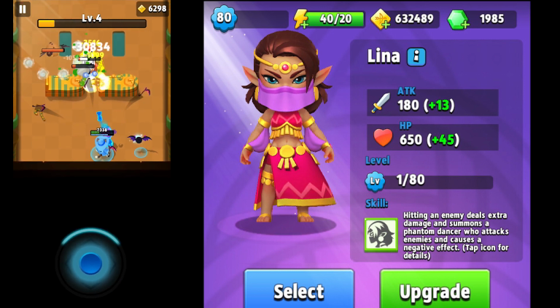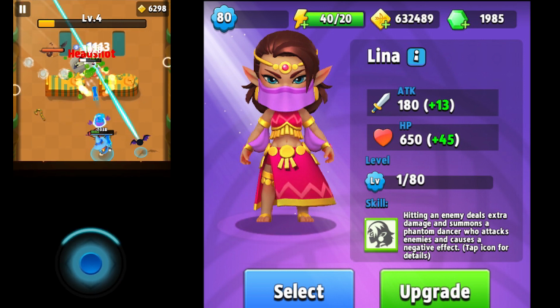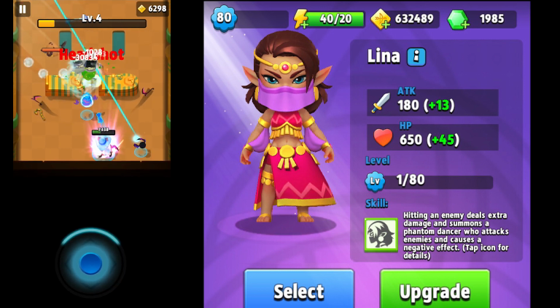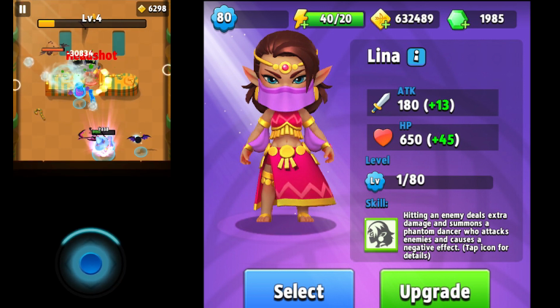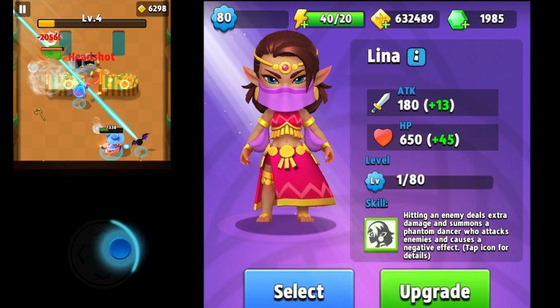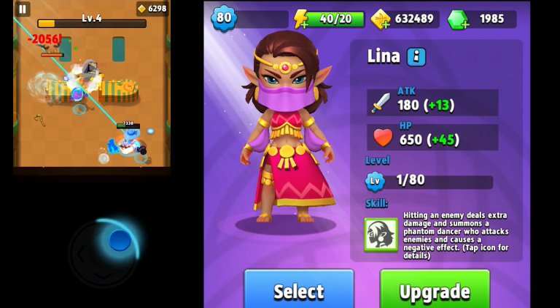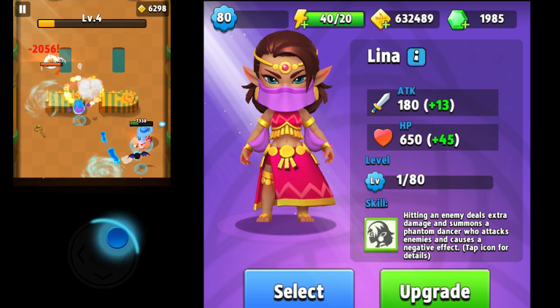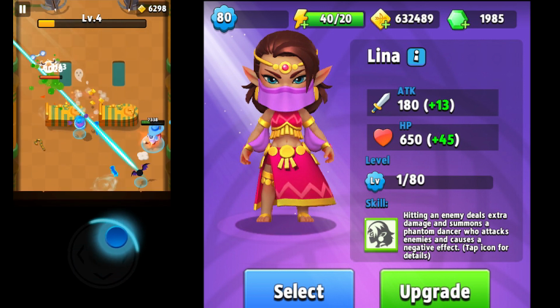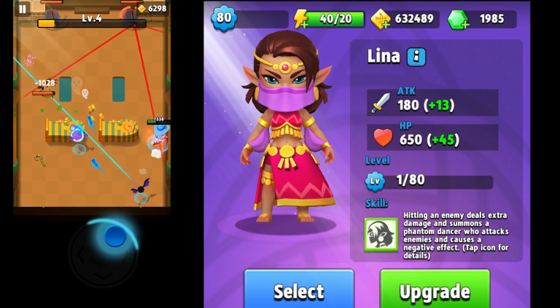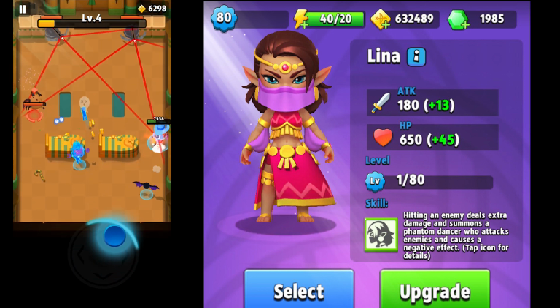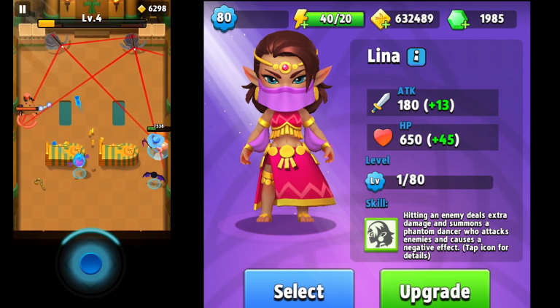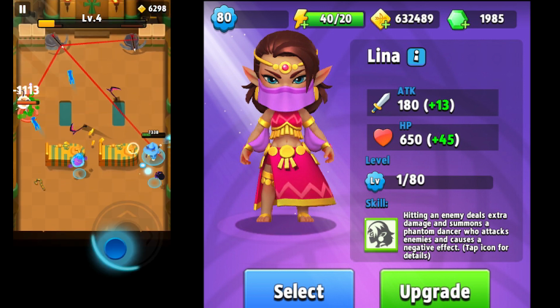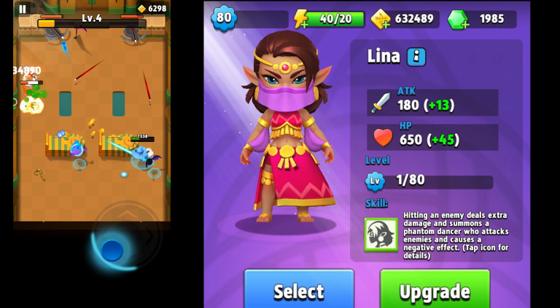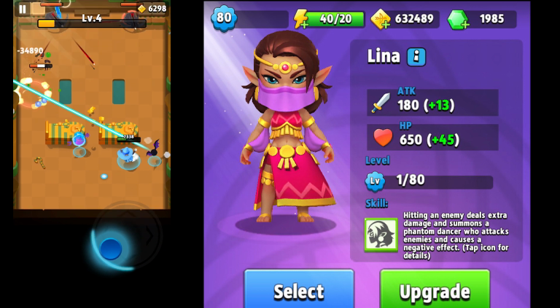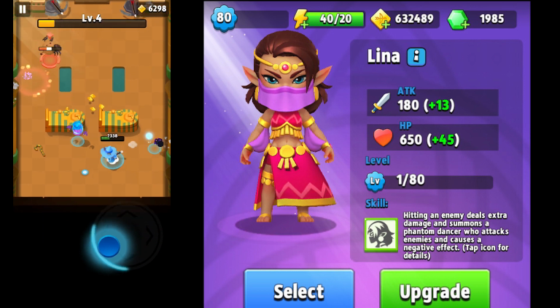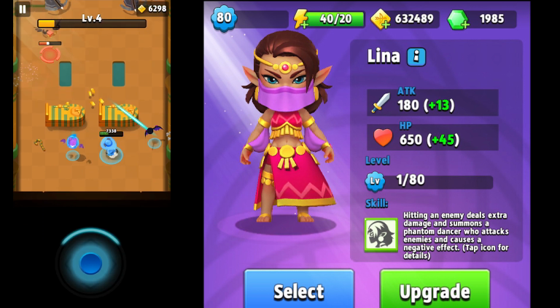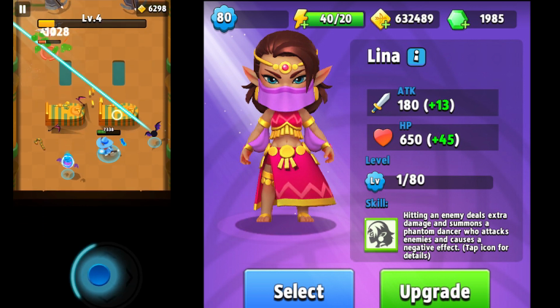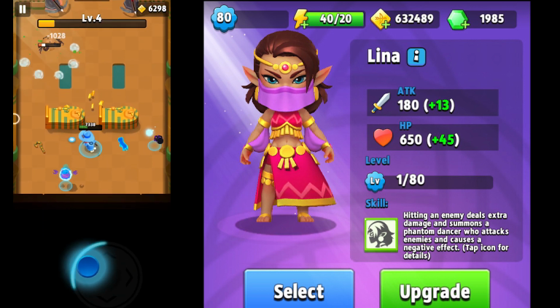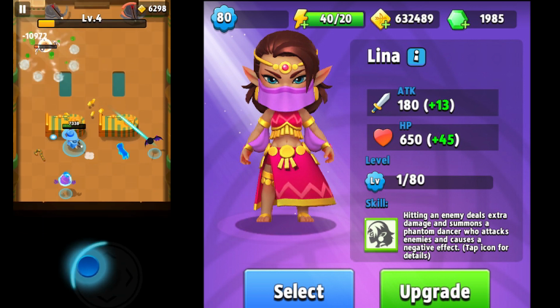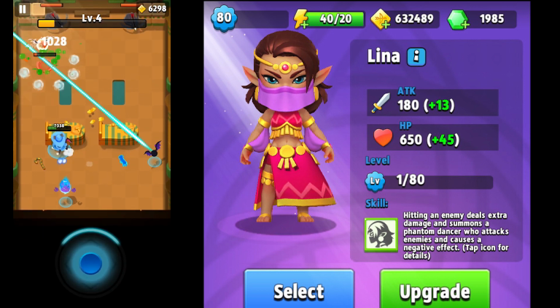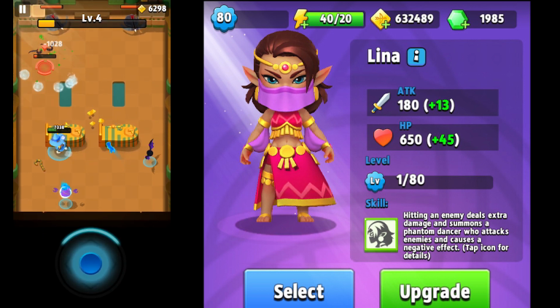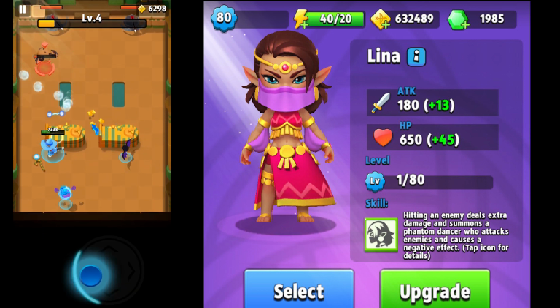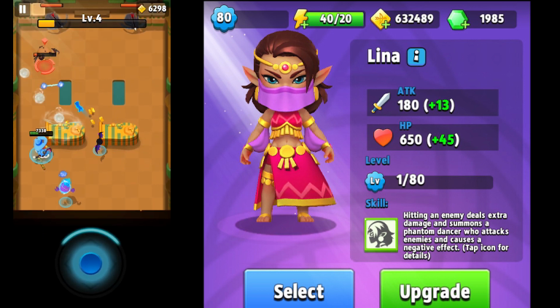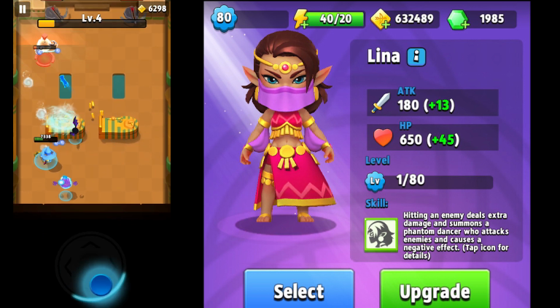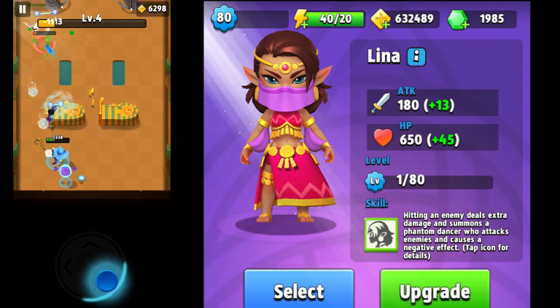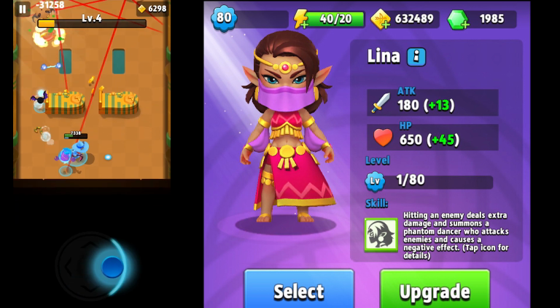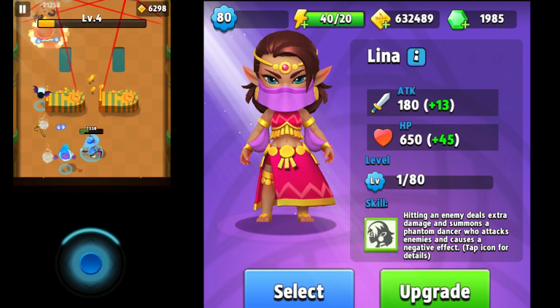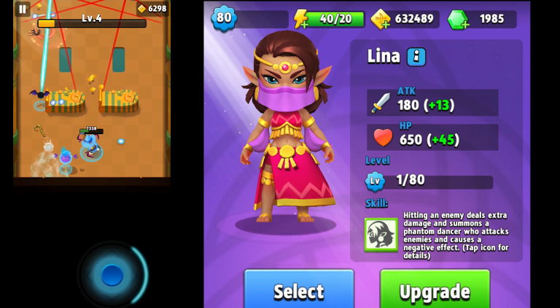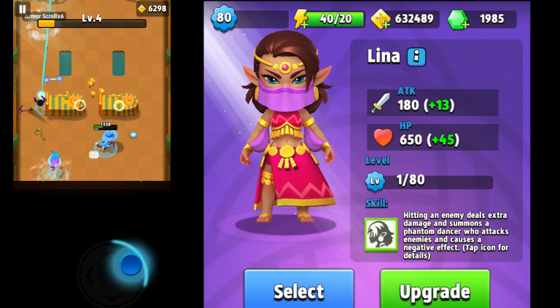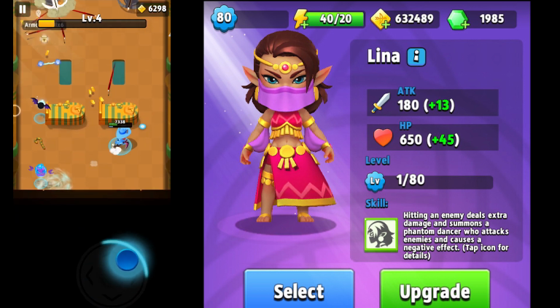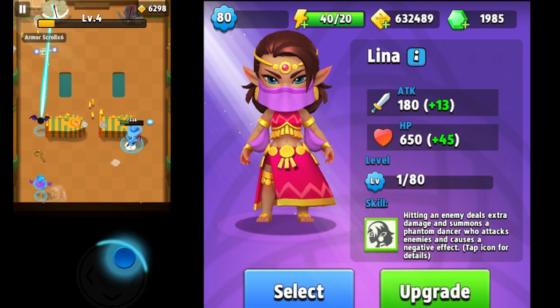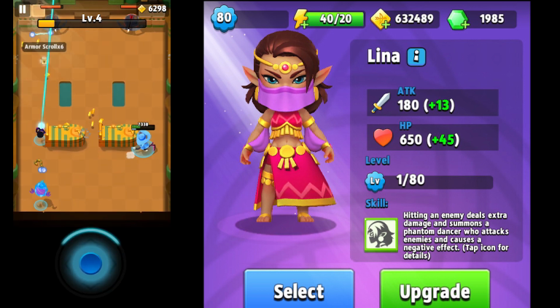There are more details if the icon is clicked. Seems like another hero that summons things. Let's hope she's really good and easier to get. I really don't like what they did with Ryan — he's pretty hard to obtain — so let's hope Lina is obtainable.